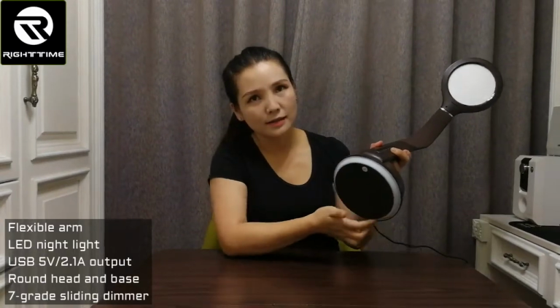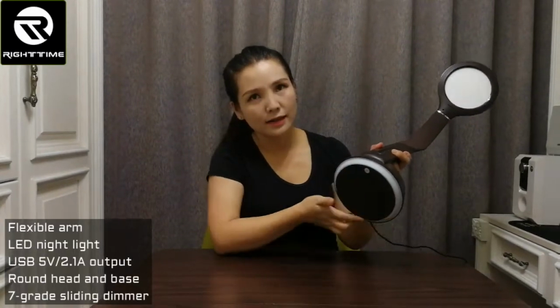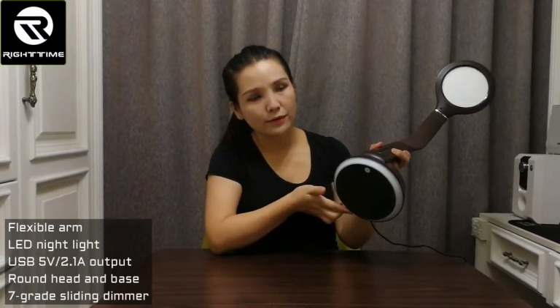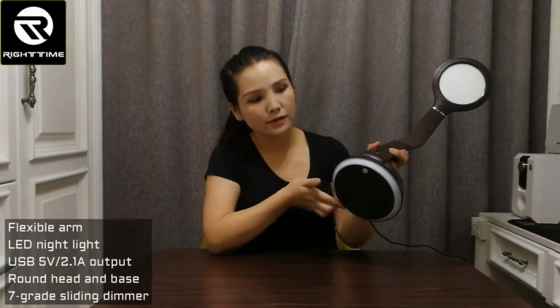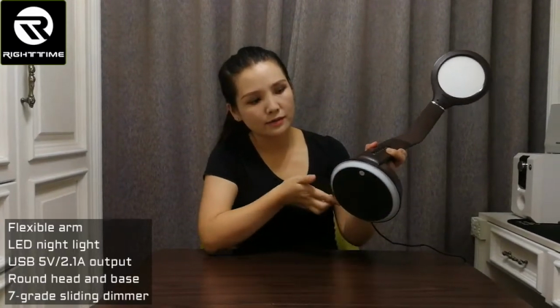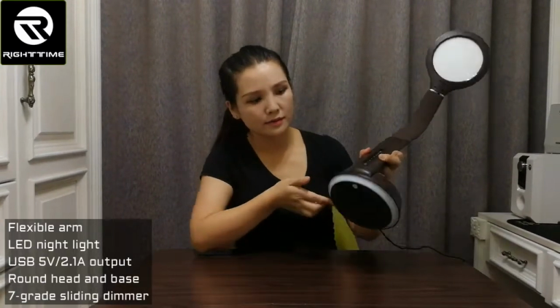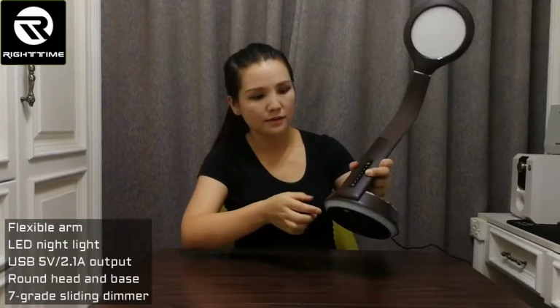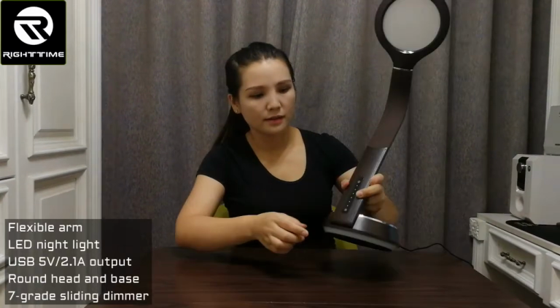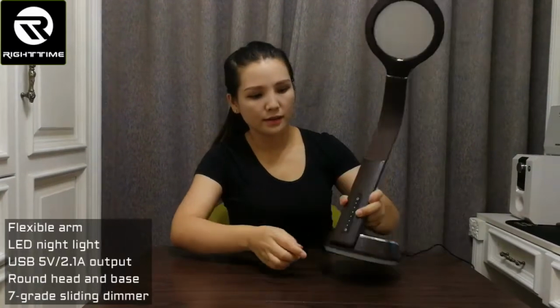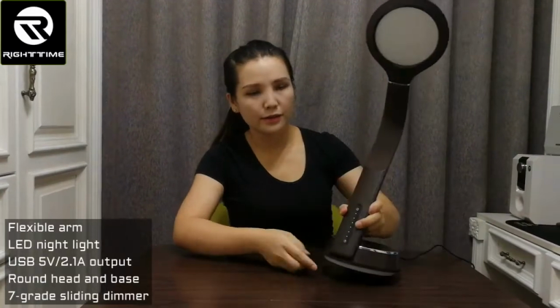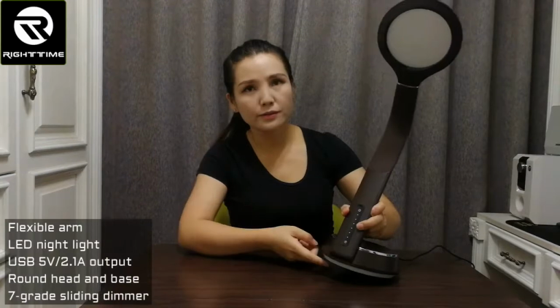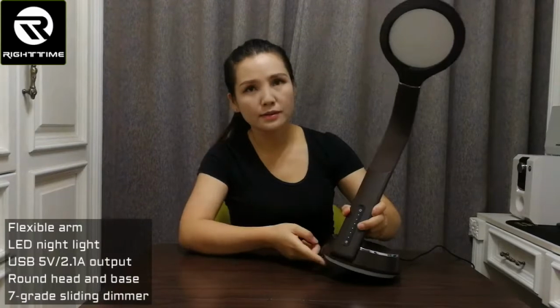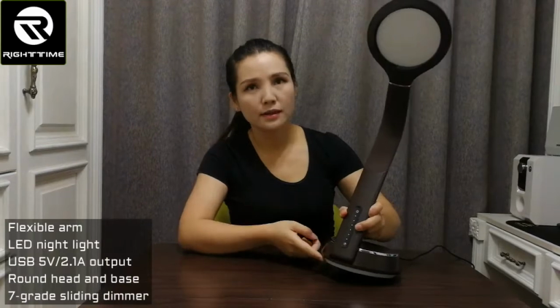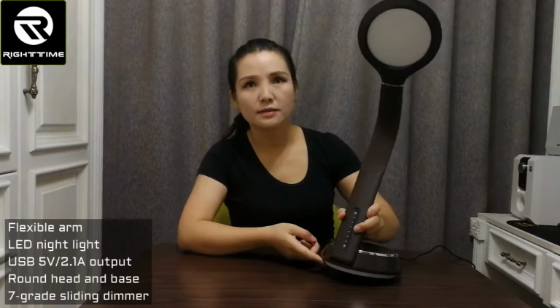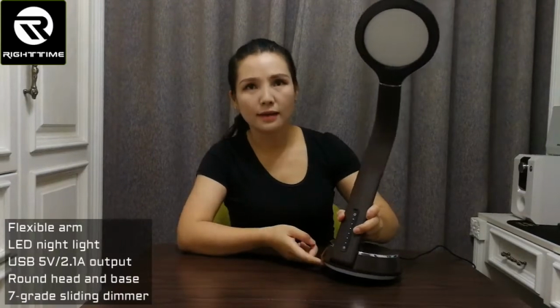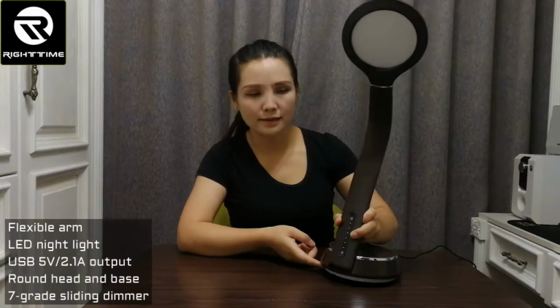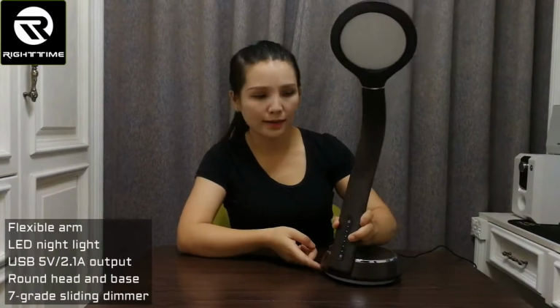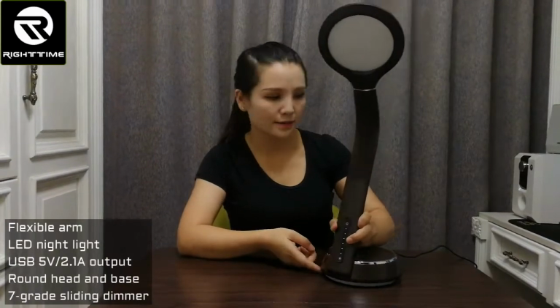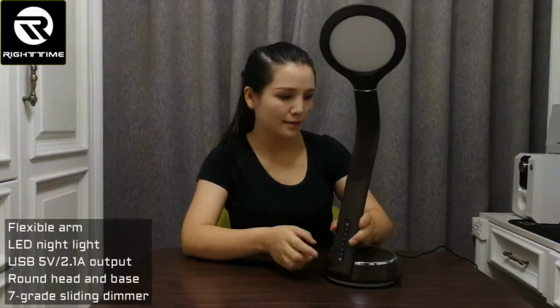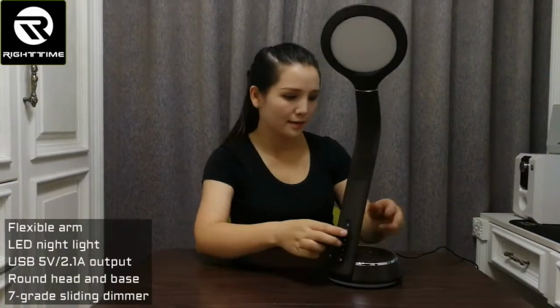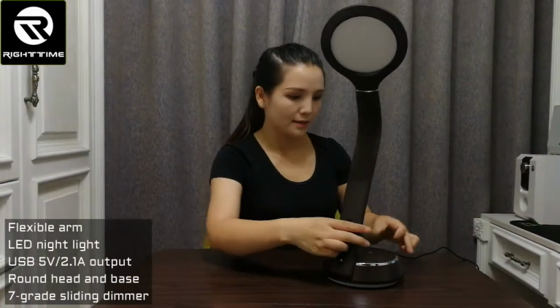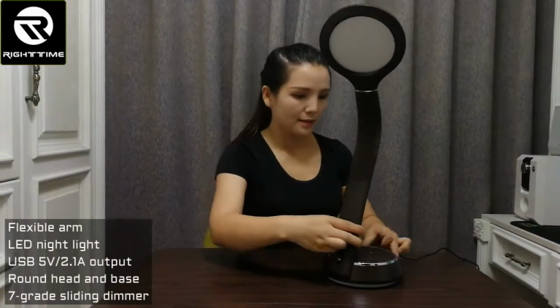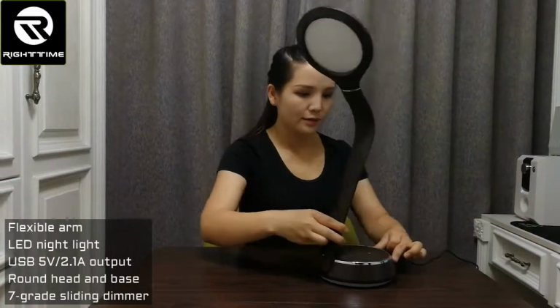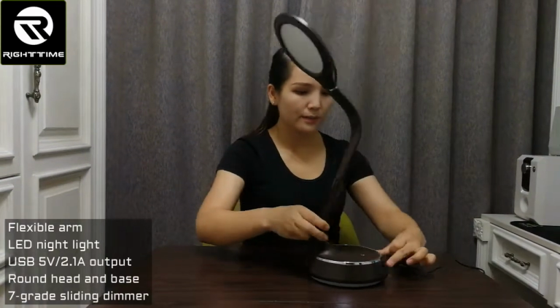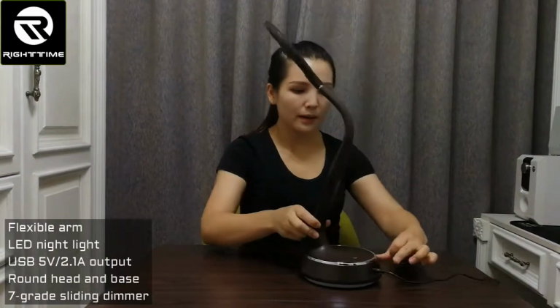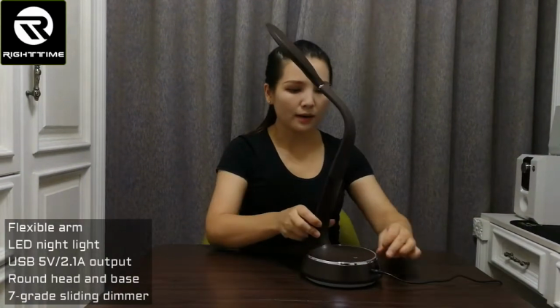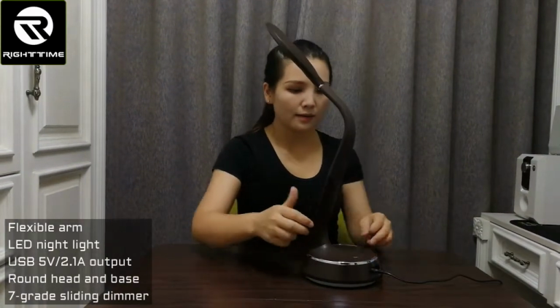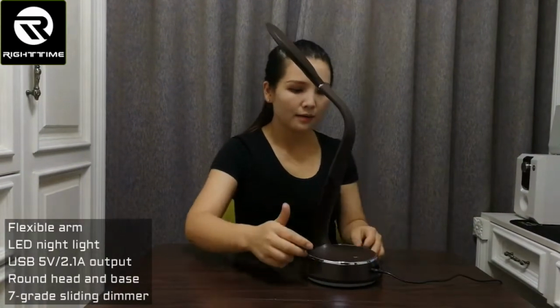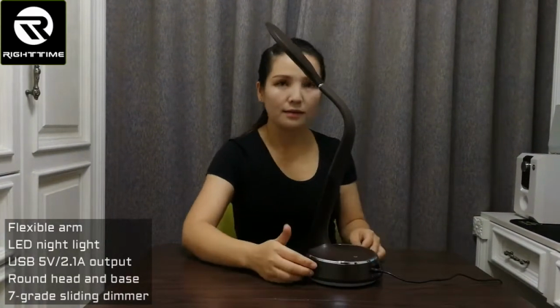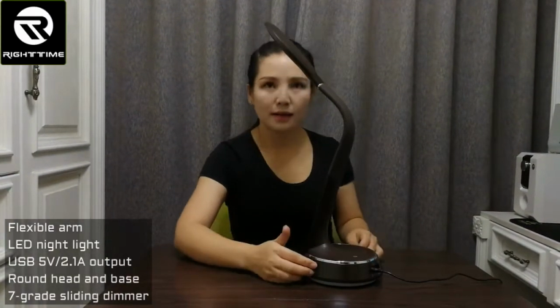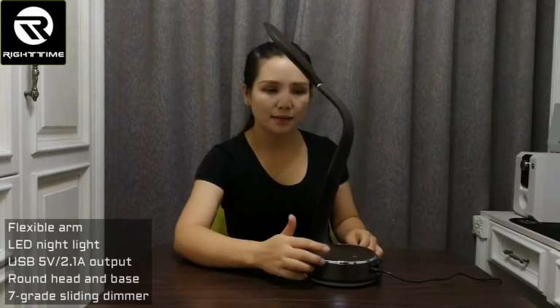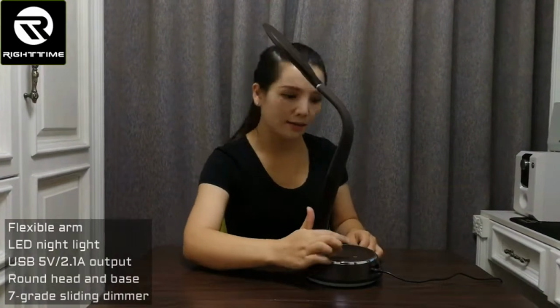Here is the LED nightlight area, which you can power on and use as a night light.